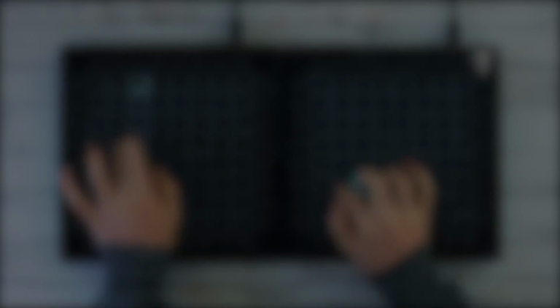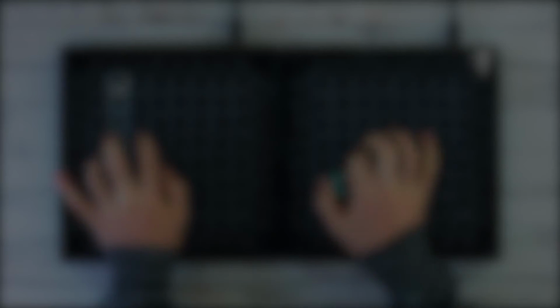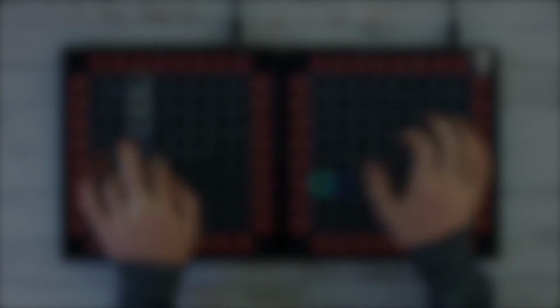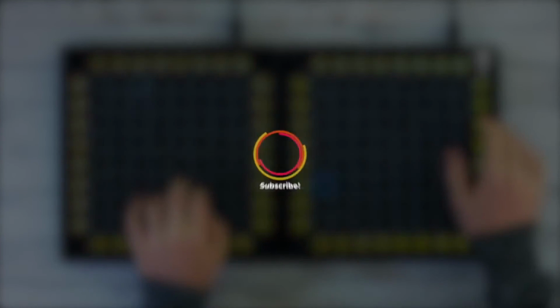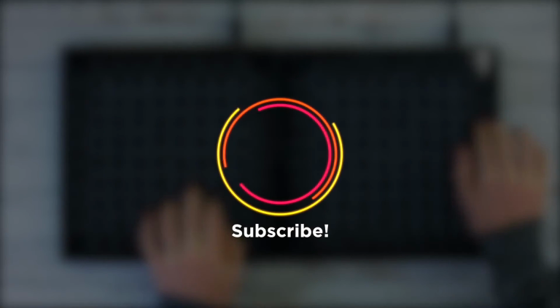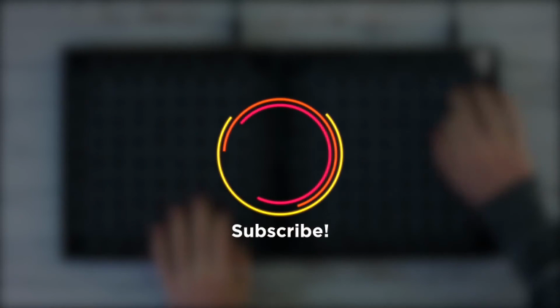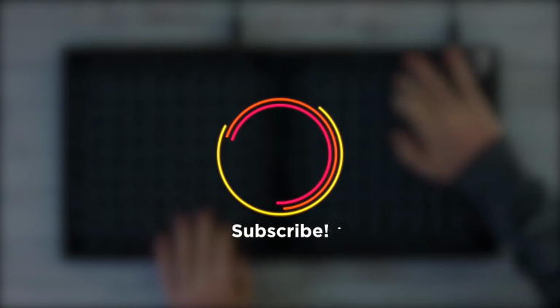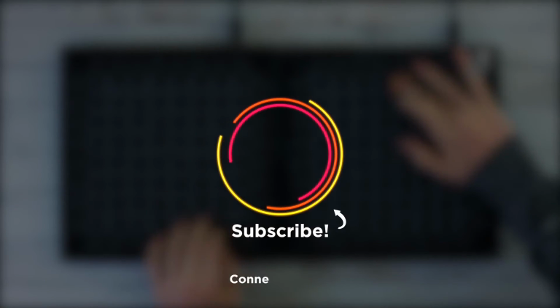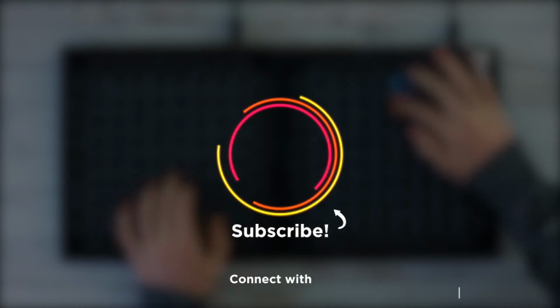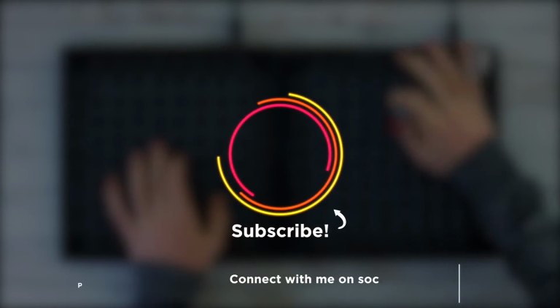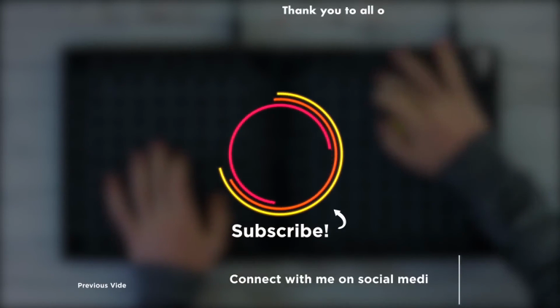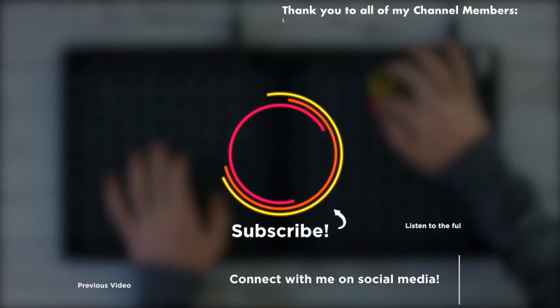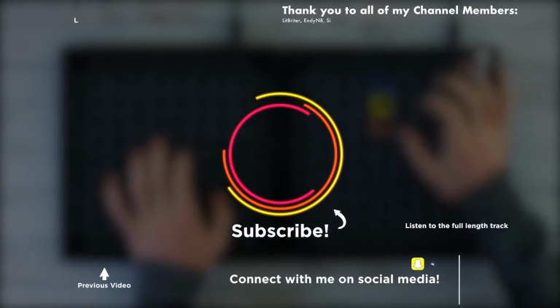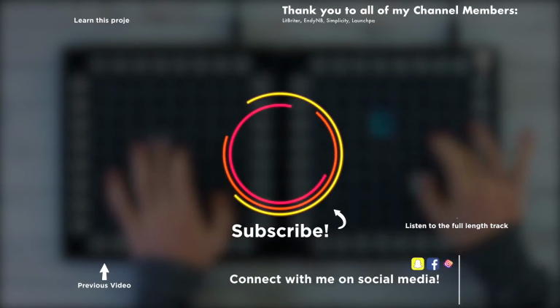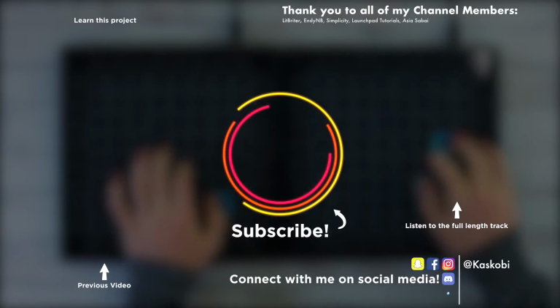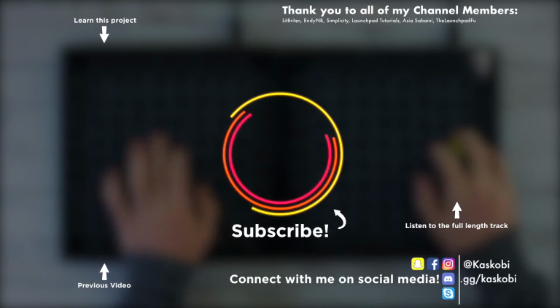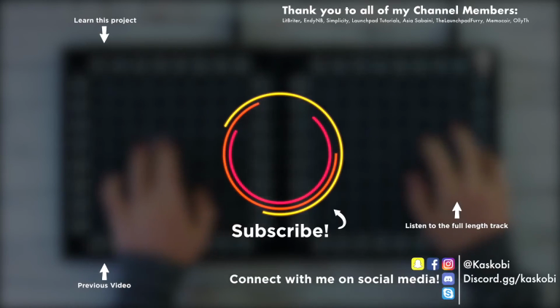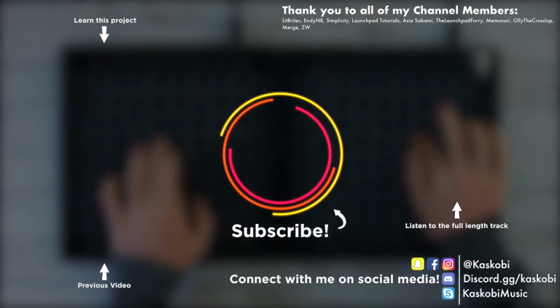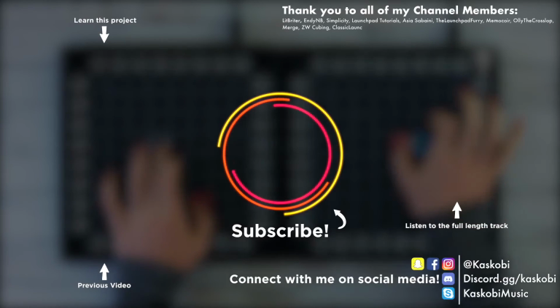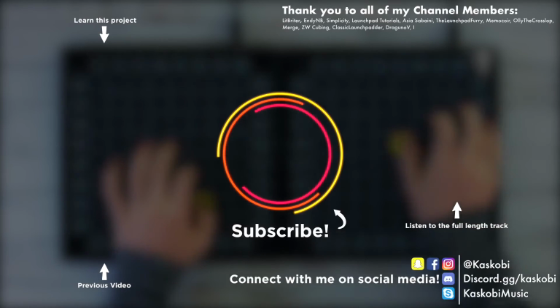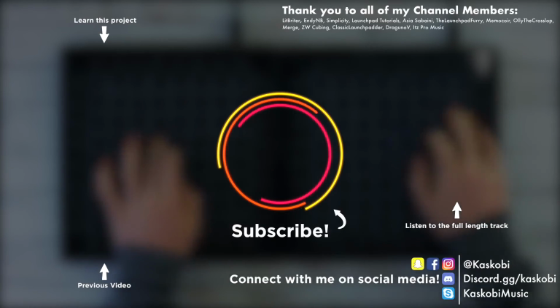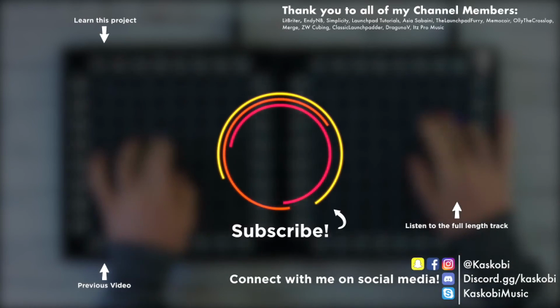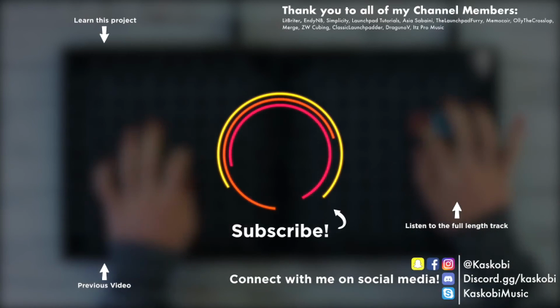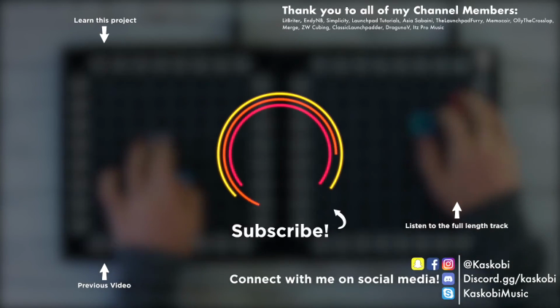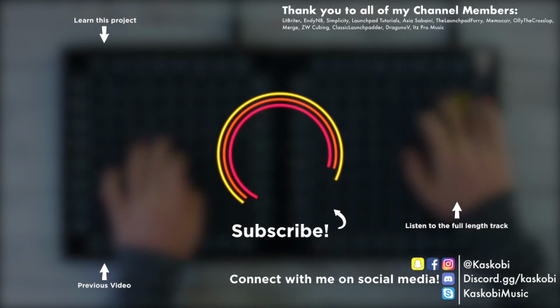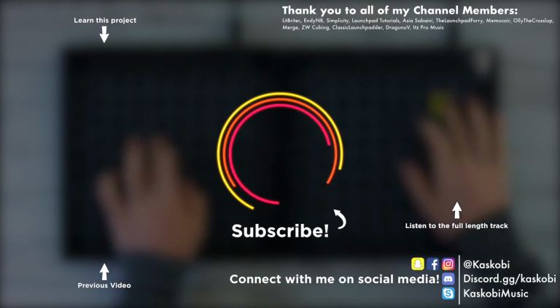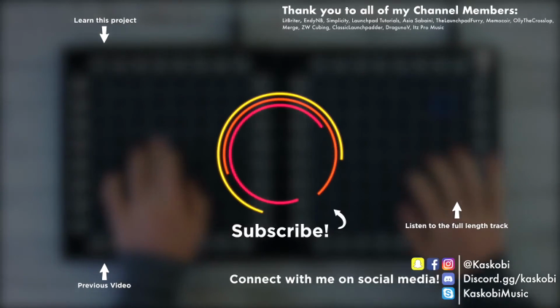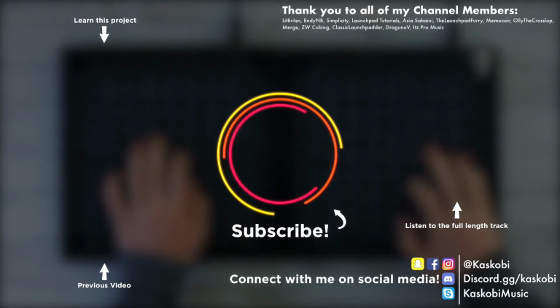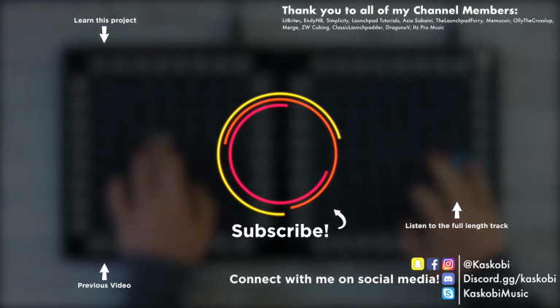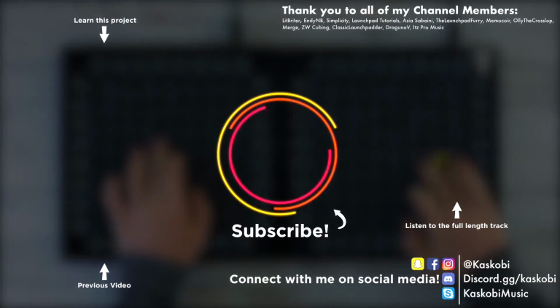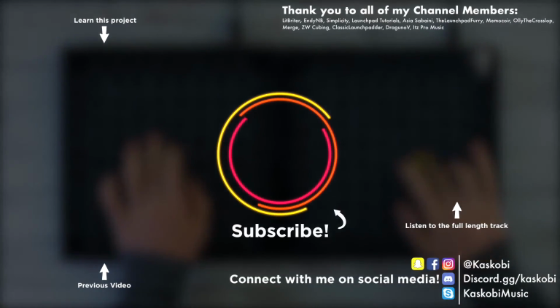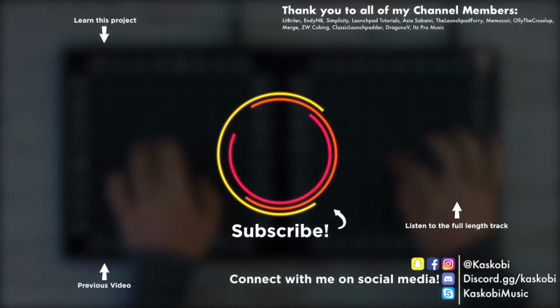I hope you guys enjoyed this concept I threw together for you. Thank you so much for watching and I'll catch you all in the next video.